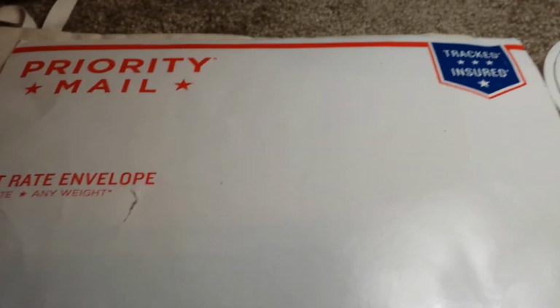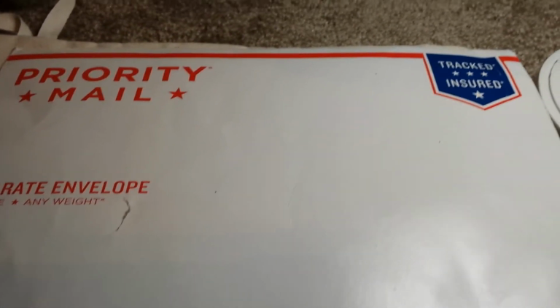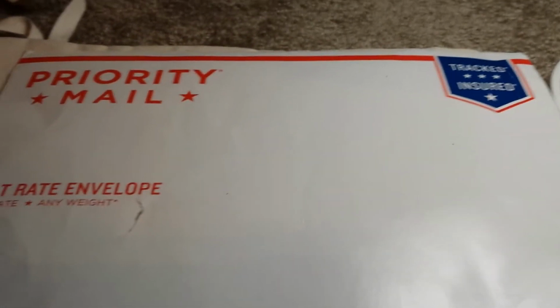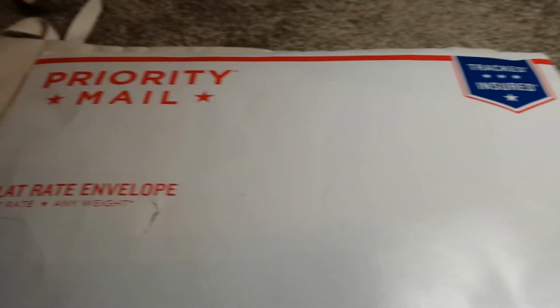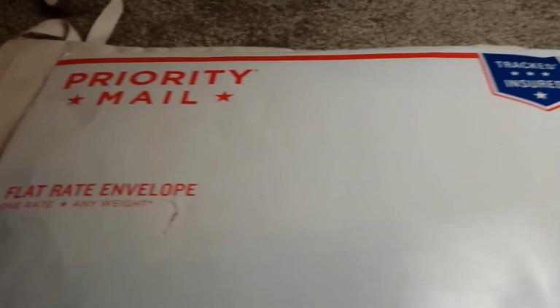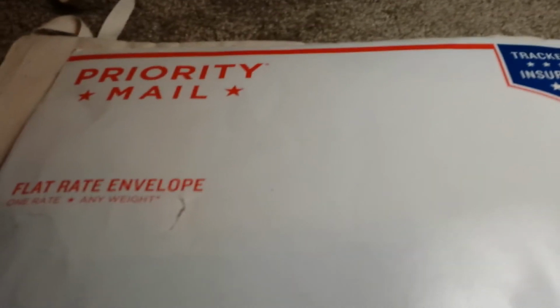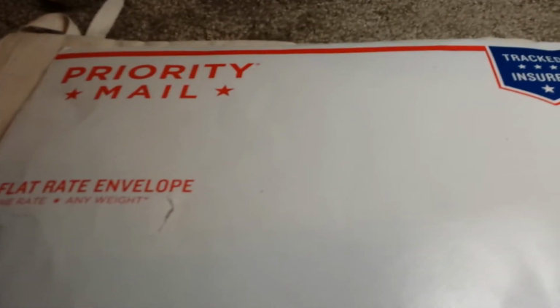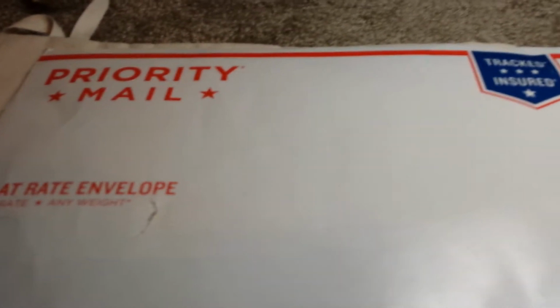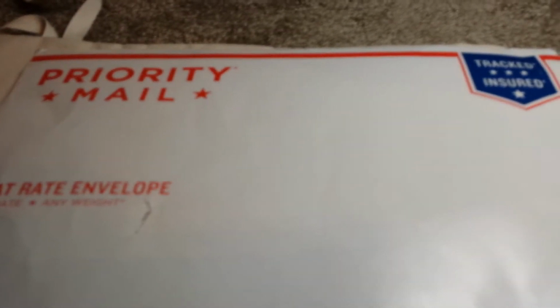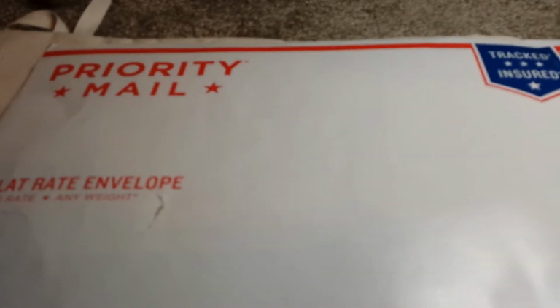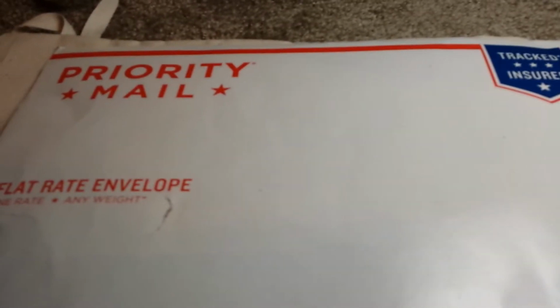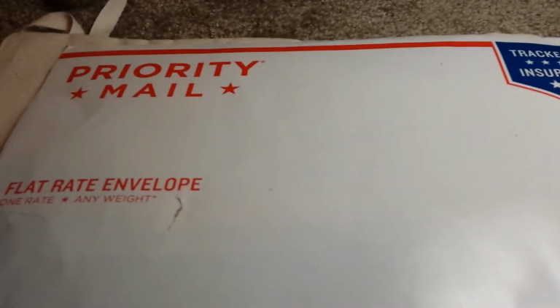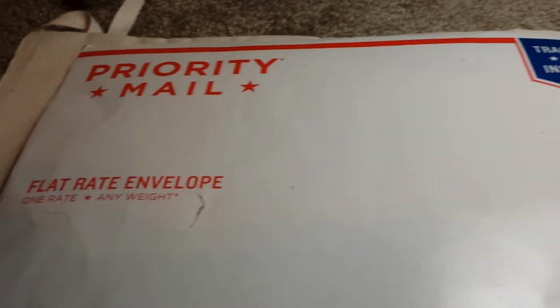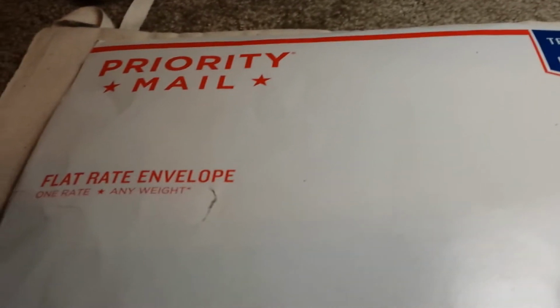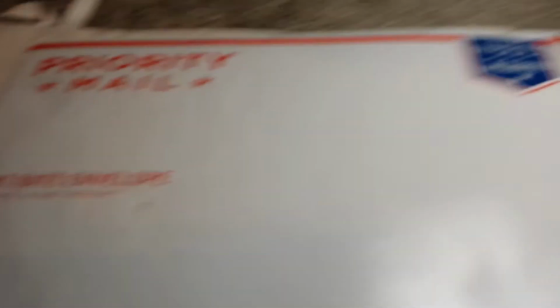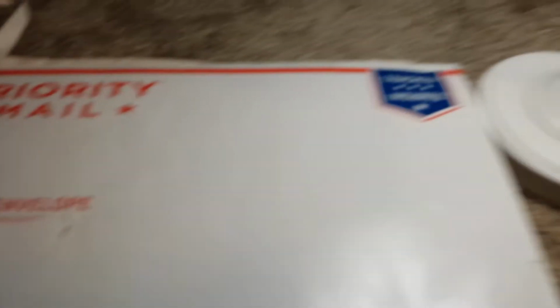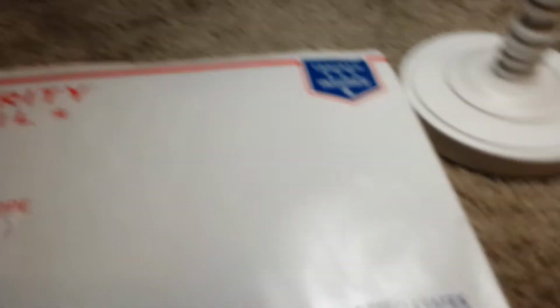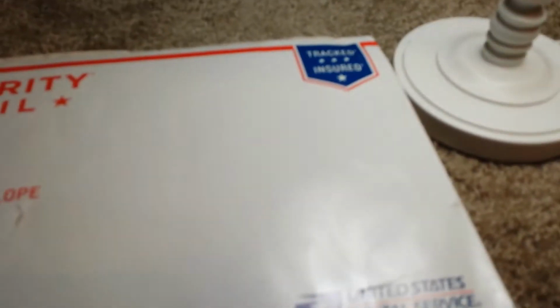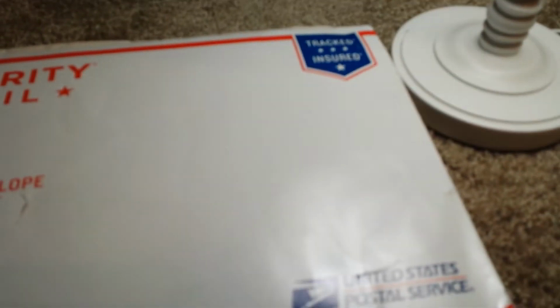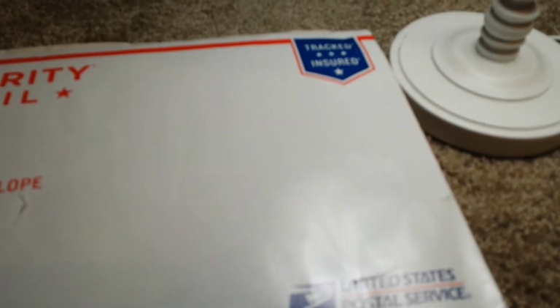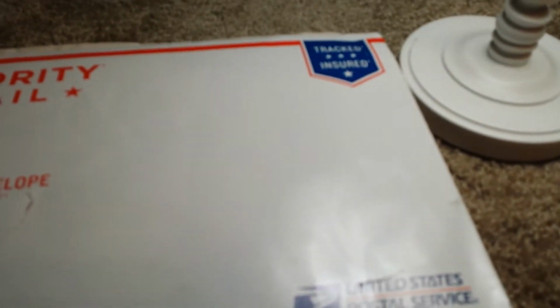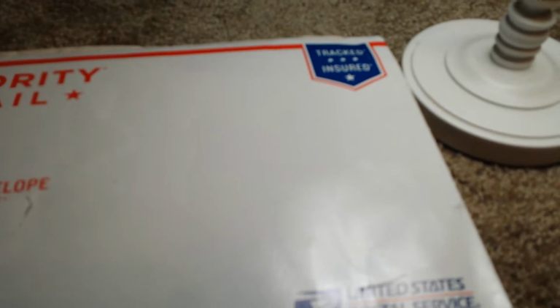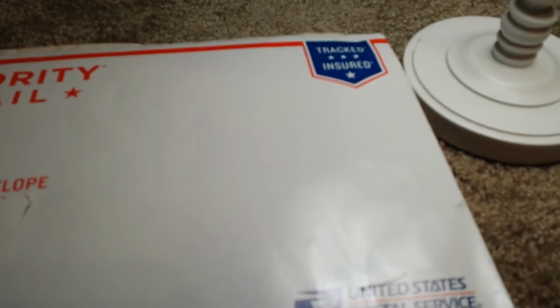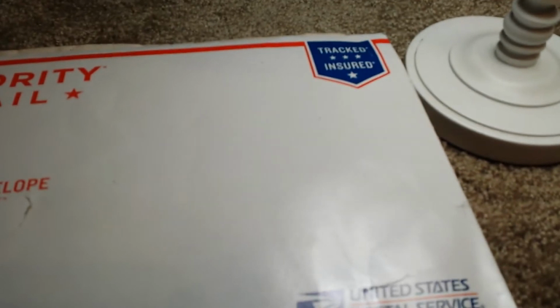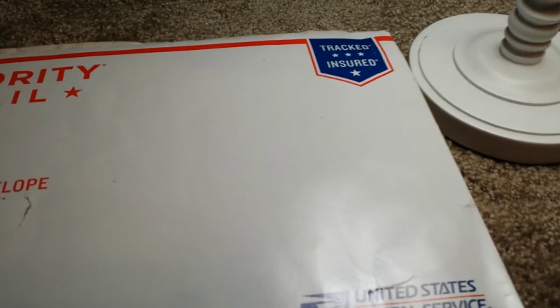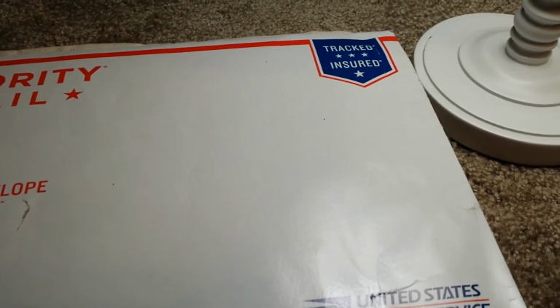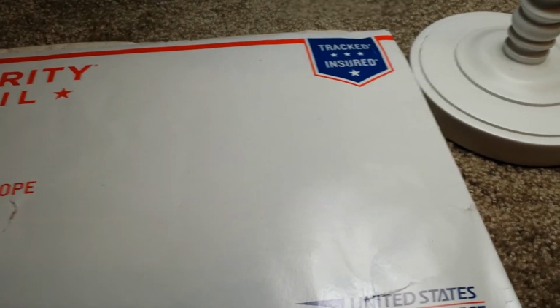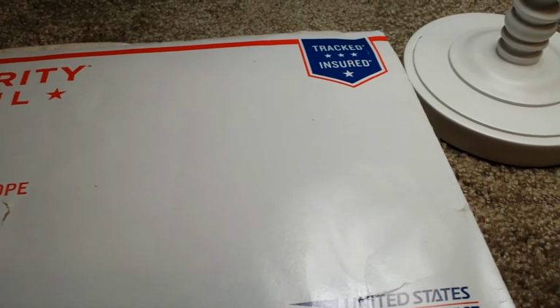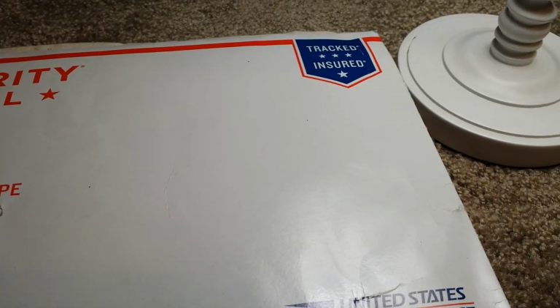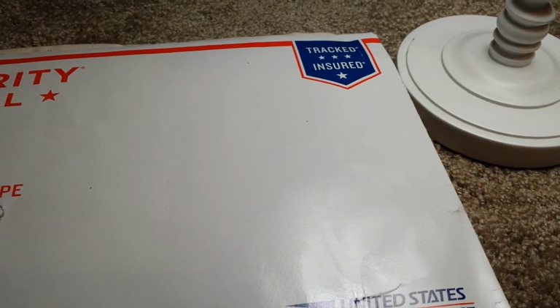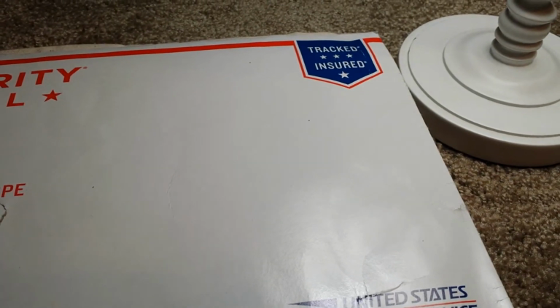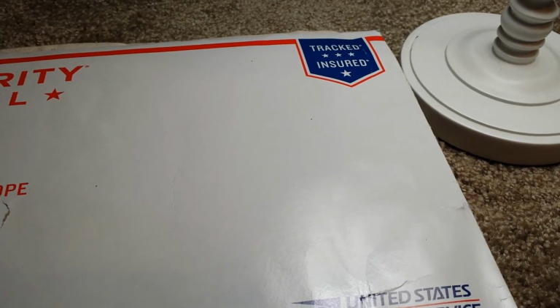I just got my package in from Young Investor. I'm going to open it and show you what I got.